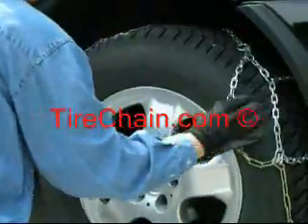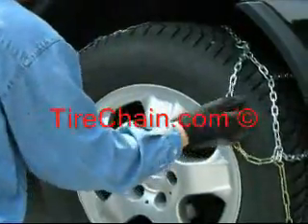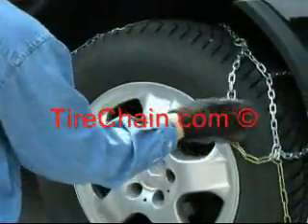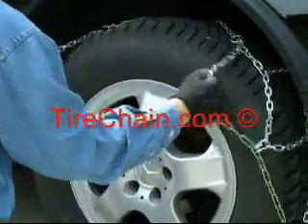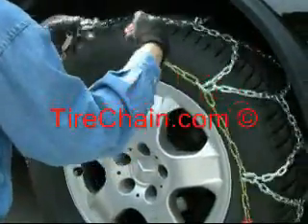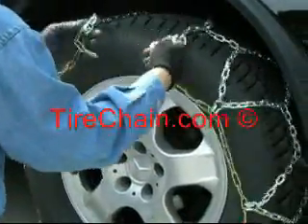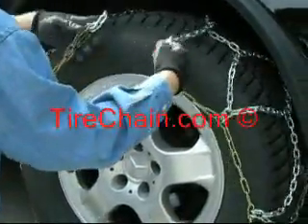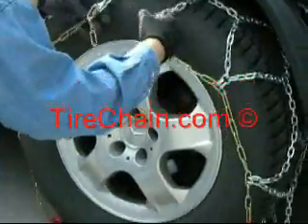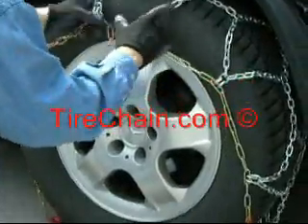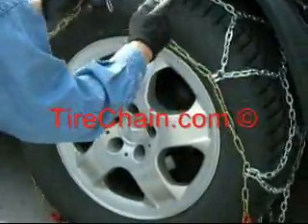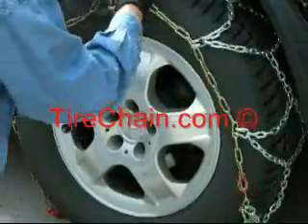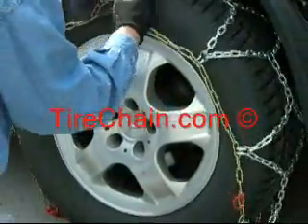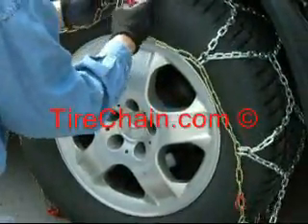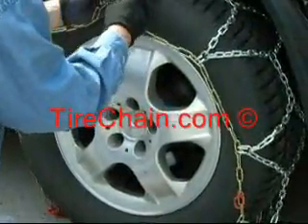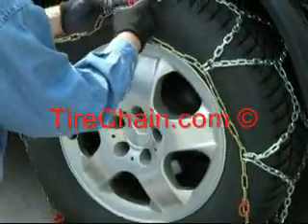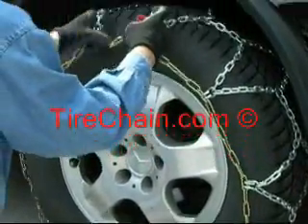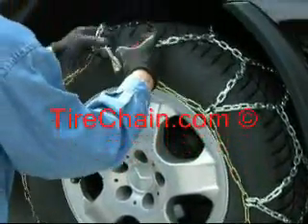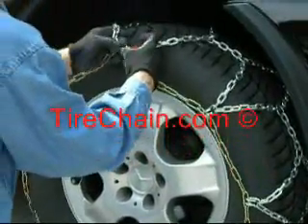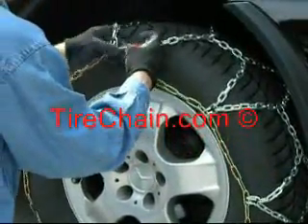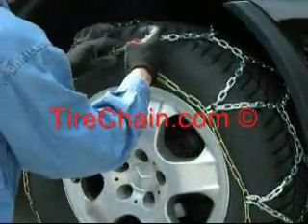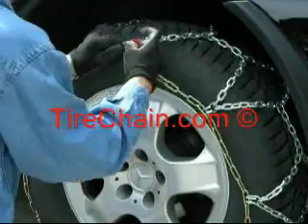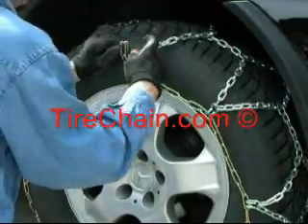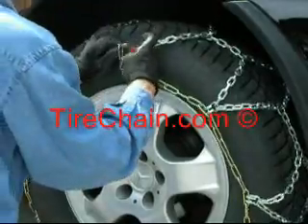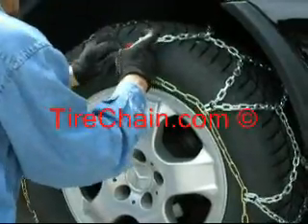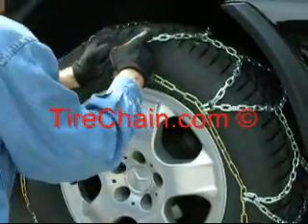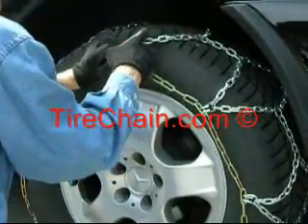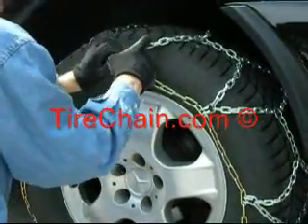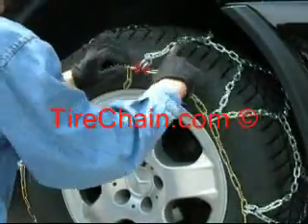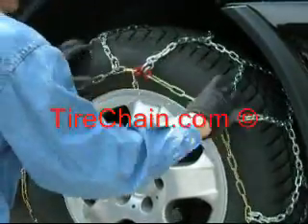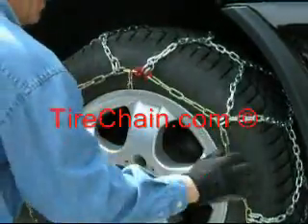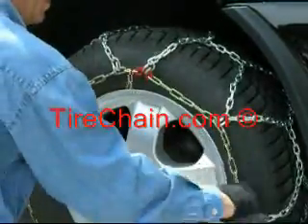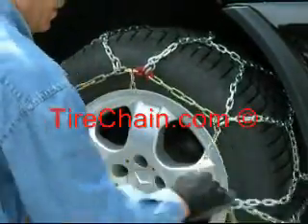Take the flat red plate connector and put together both pieces of side chain at the 12 o'clock position on the outside of the tire.